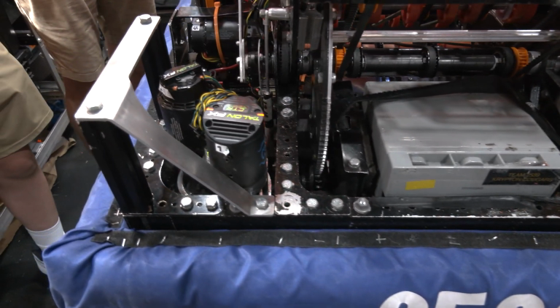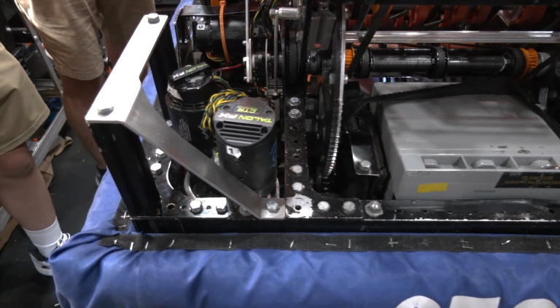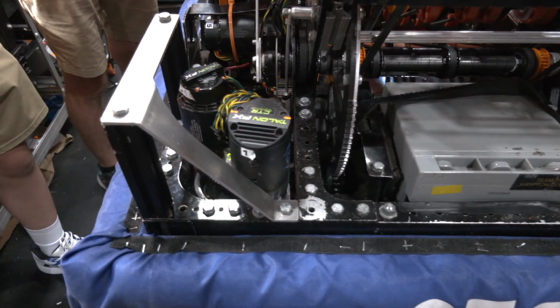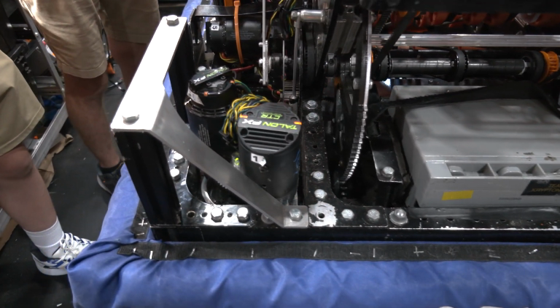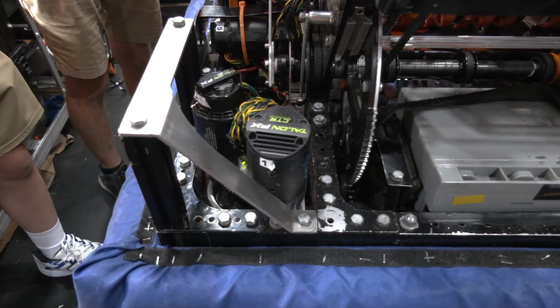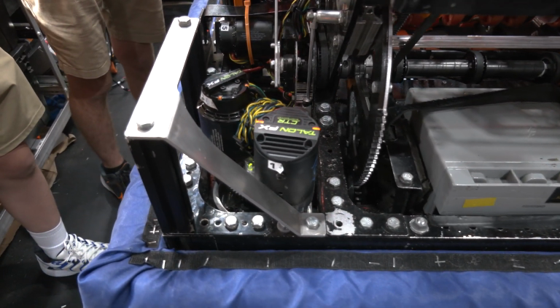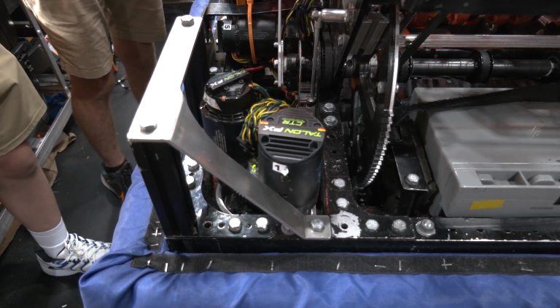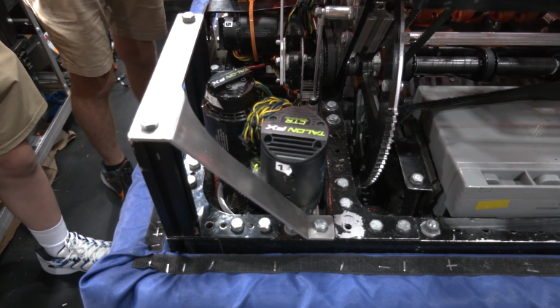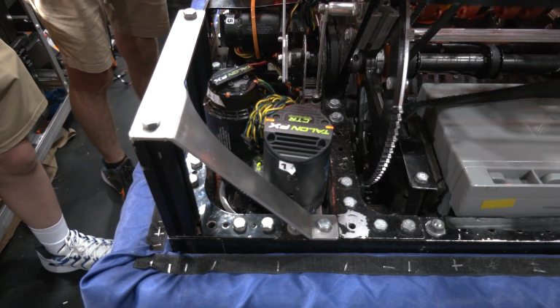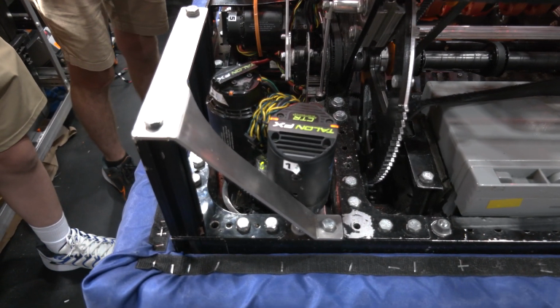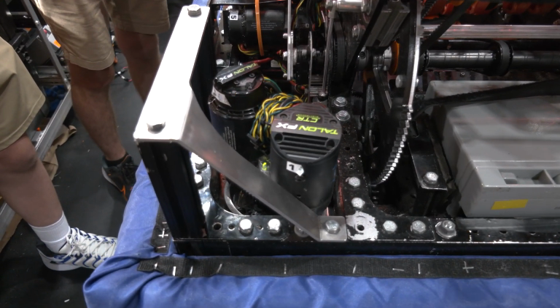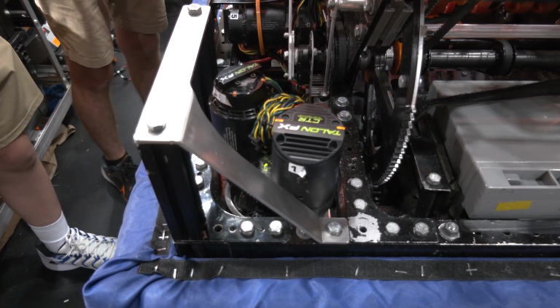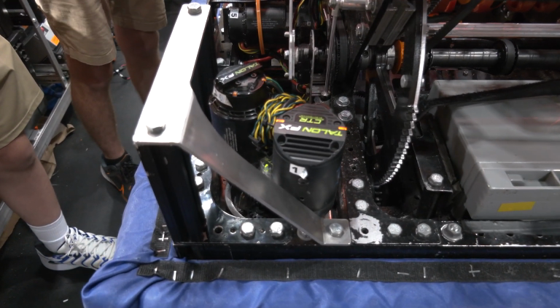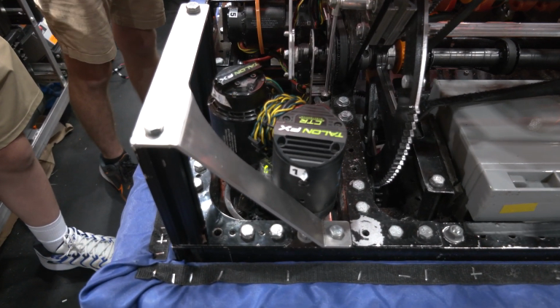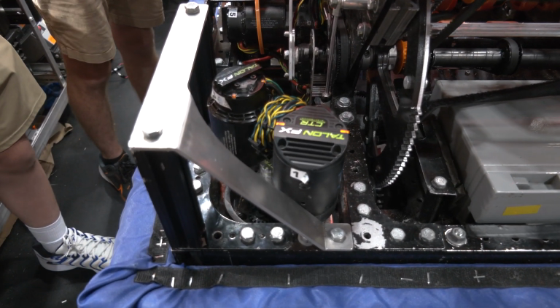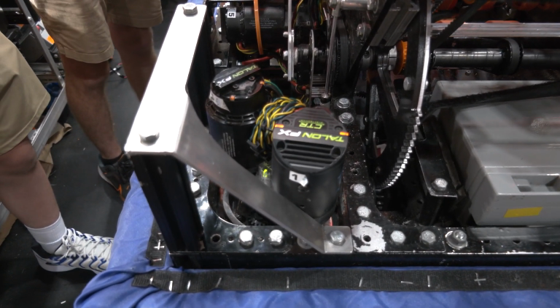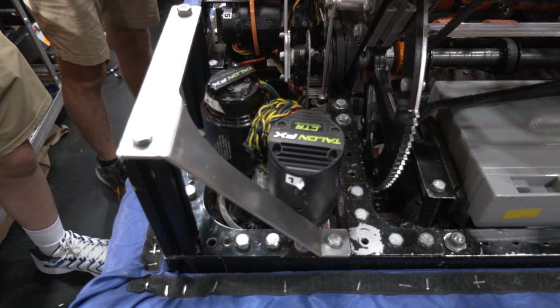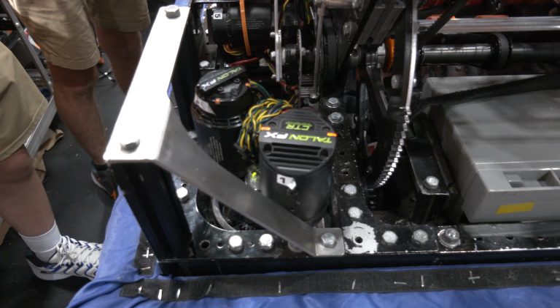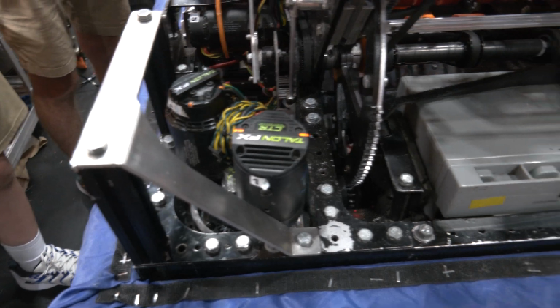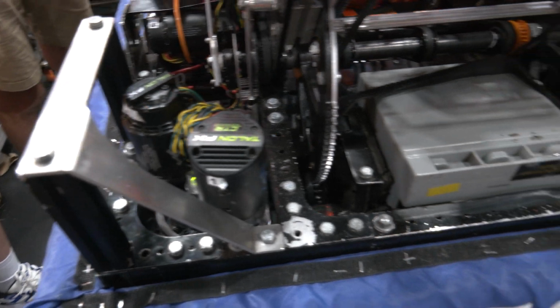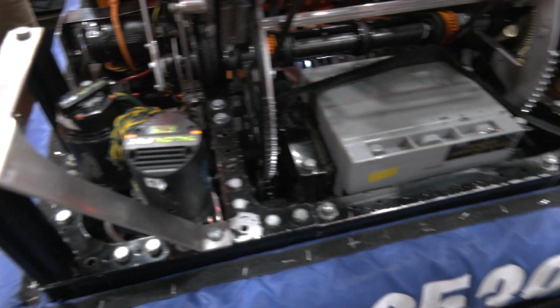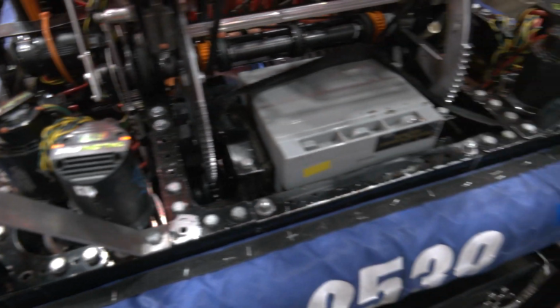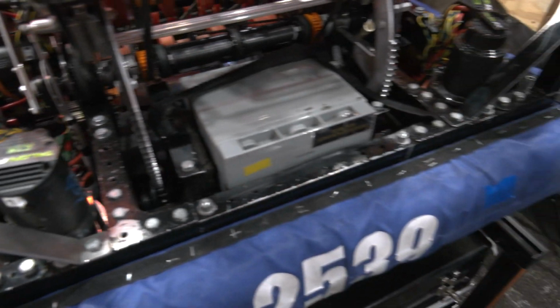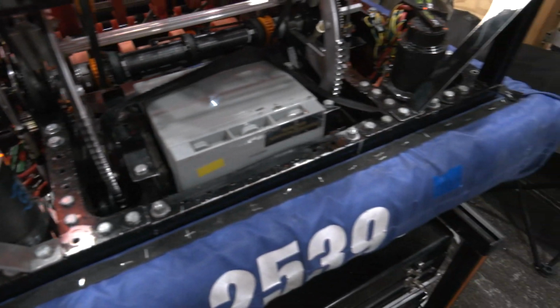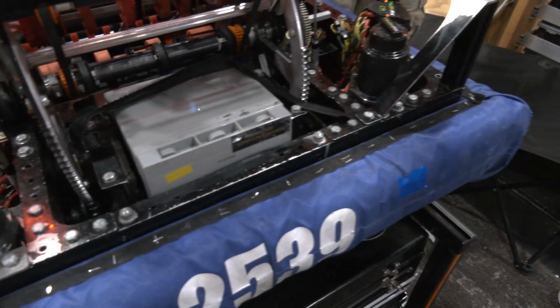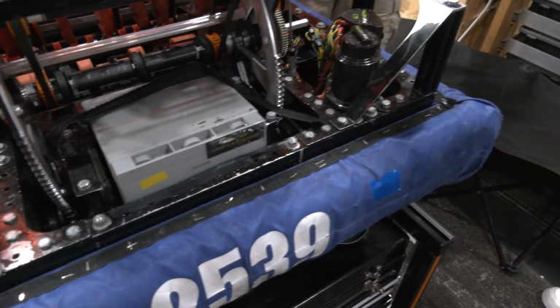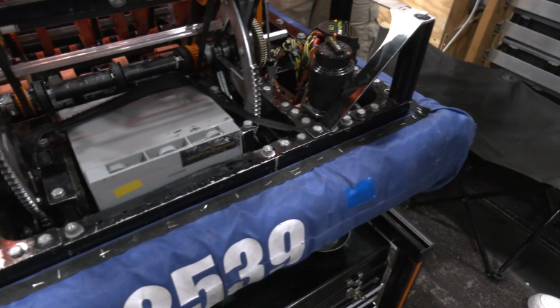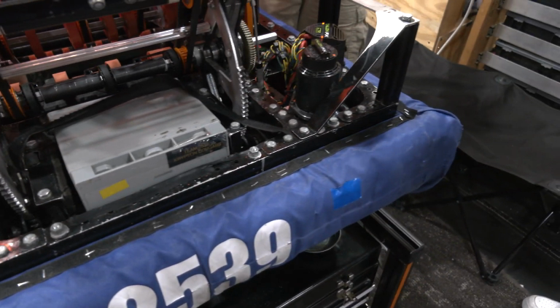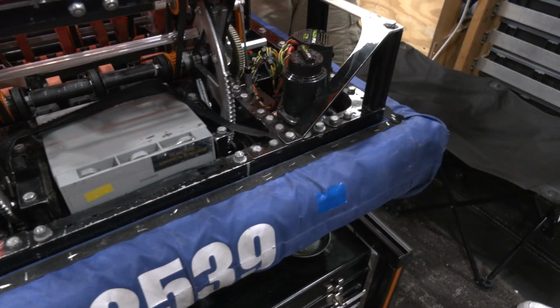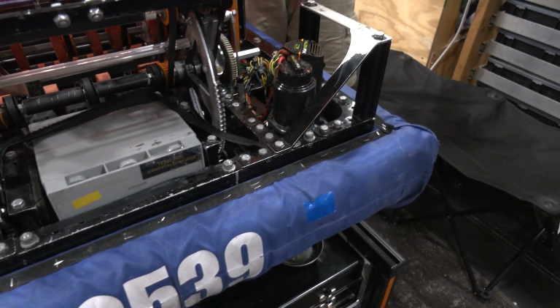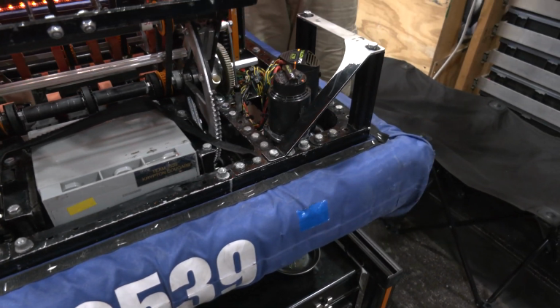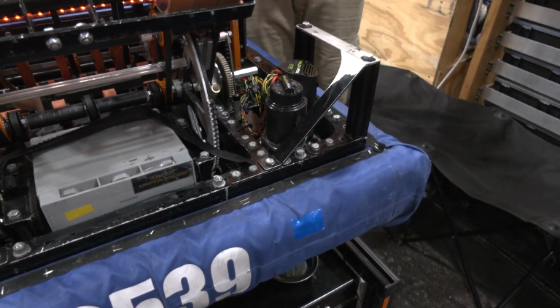And what gear ratio are you guys using? We're using L2s because of the better acceleration that it provides when you first start driving.